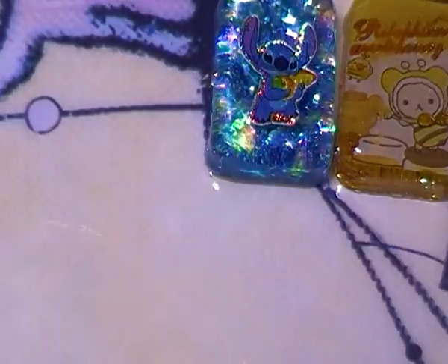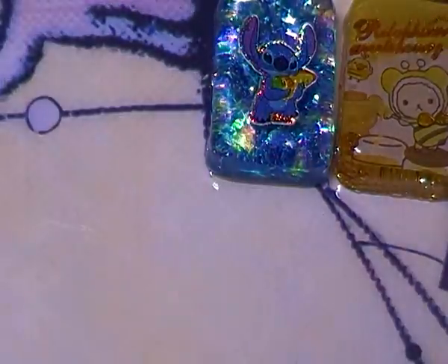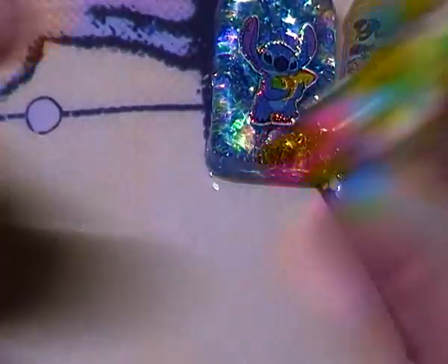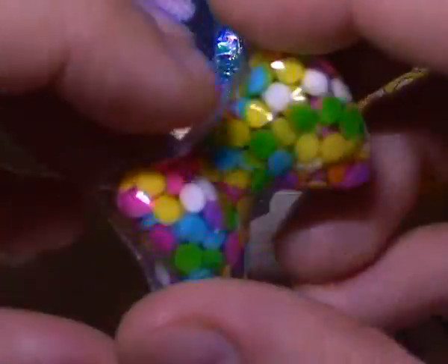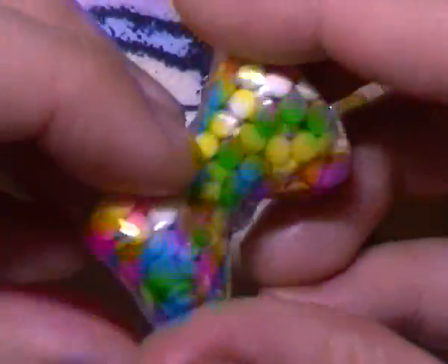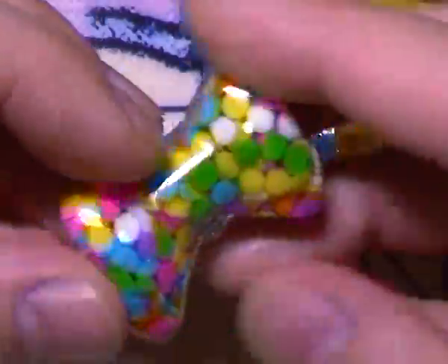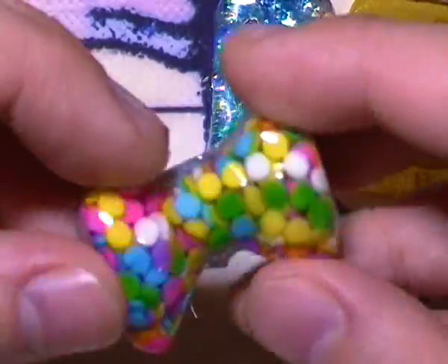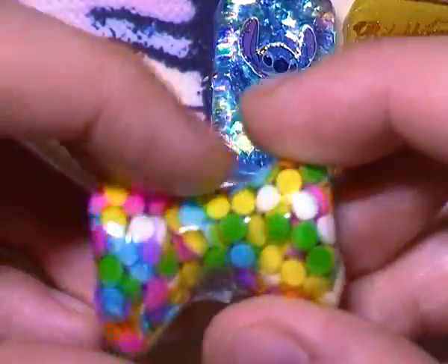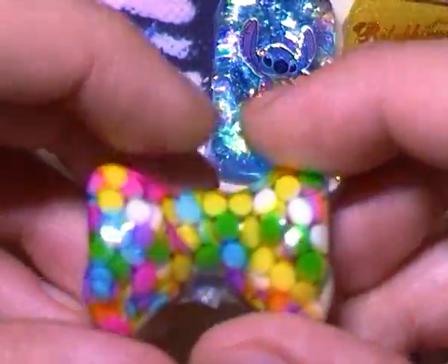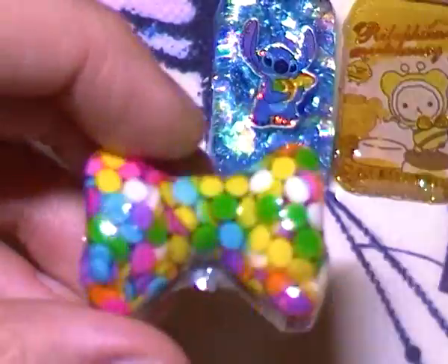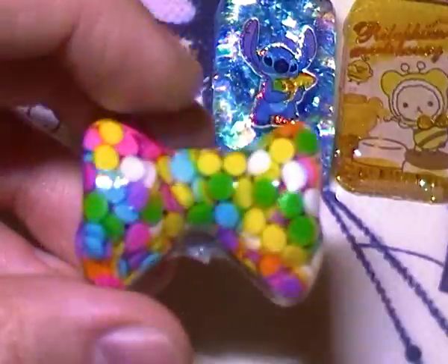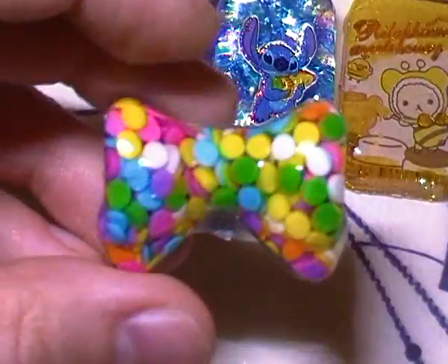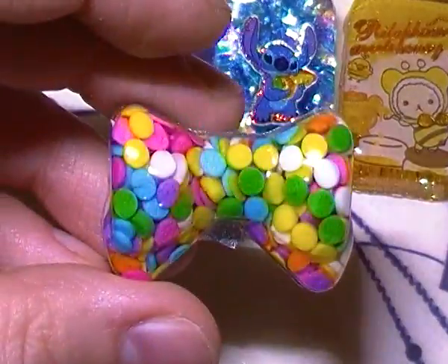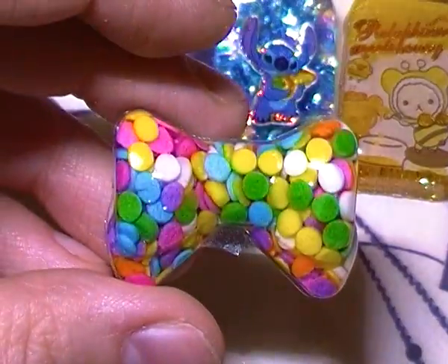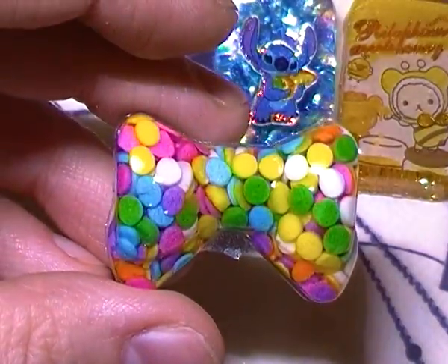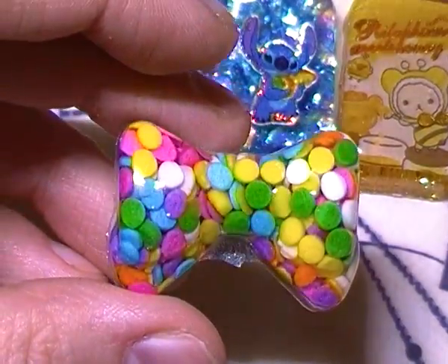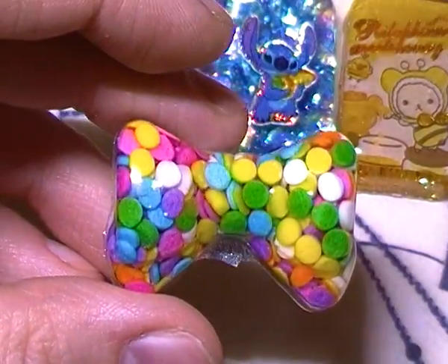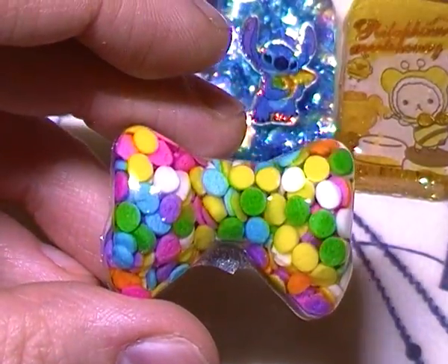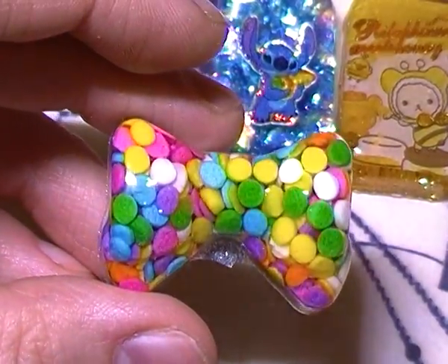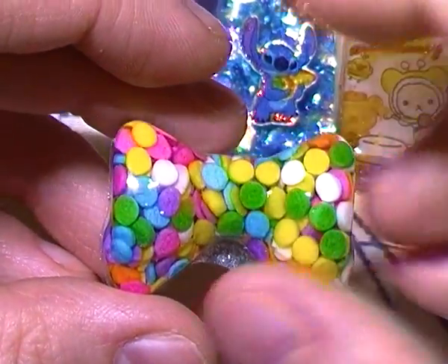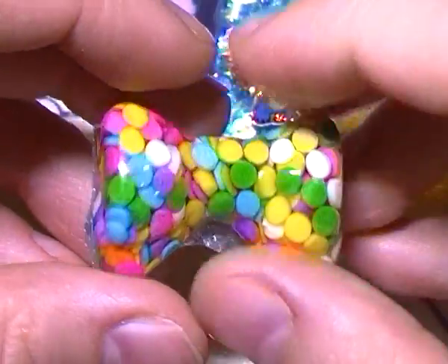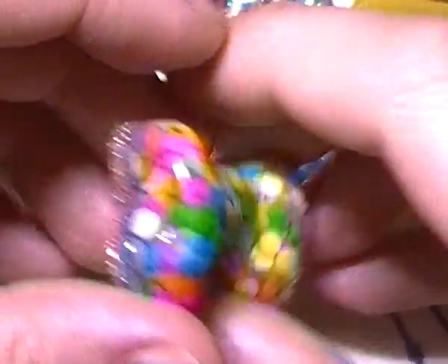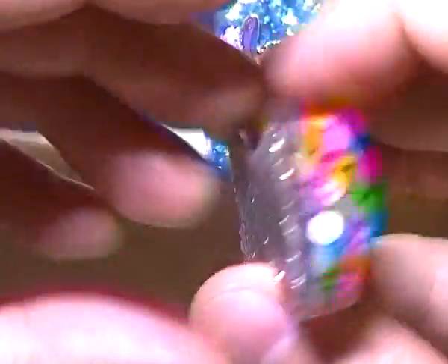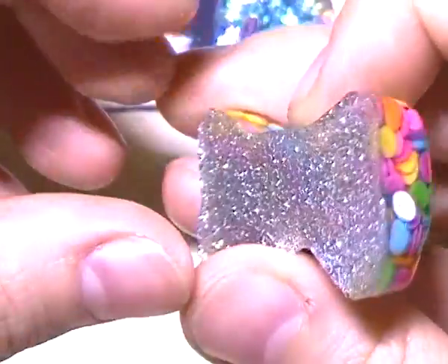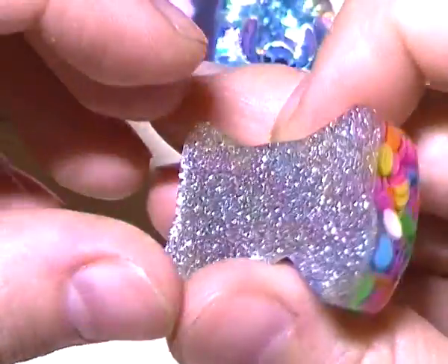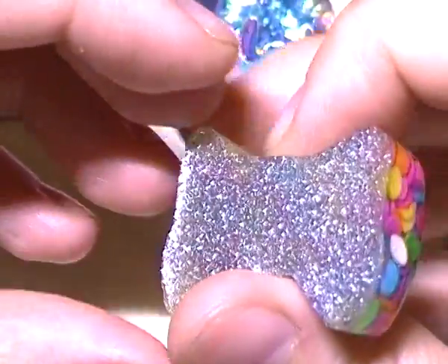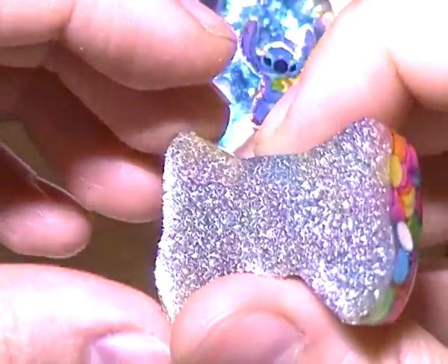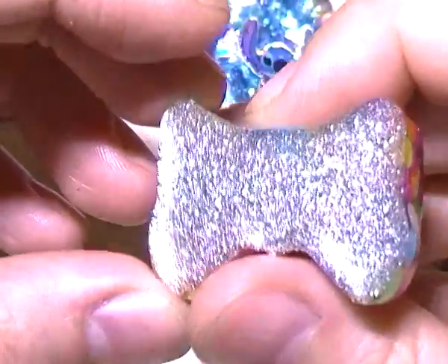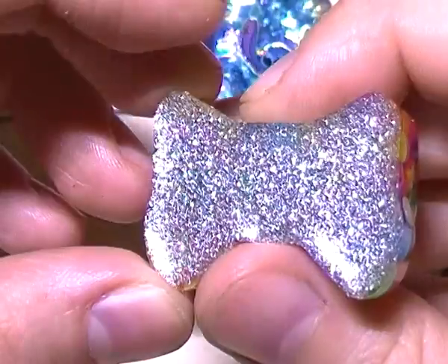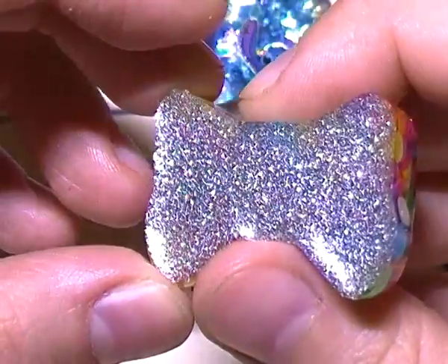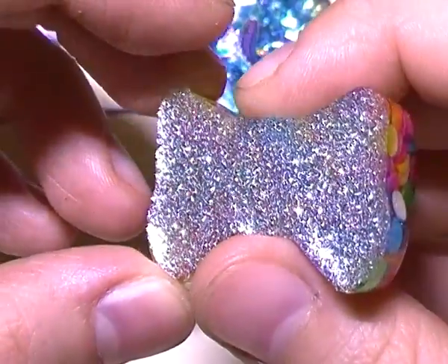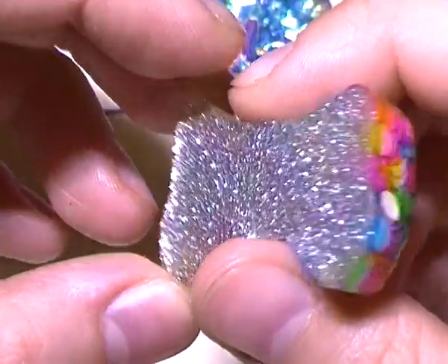Then I used a bowl mold to make this little bowl with sprinkles in it, and I put silver glitter on the back.